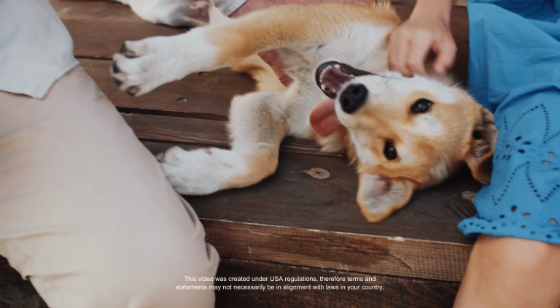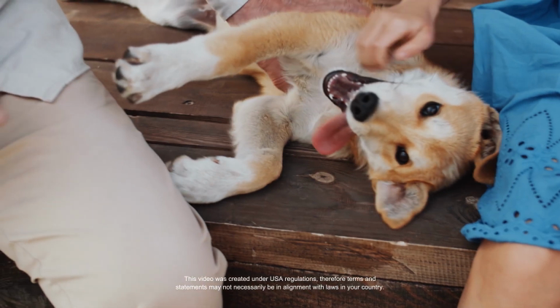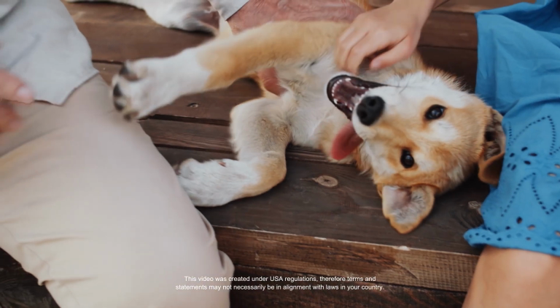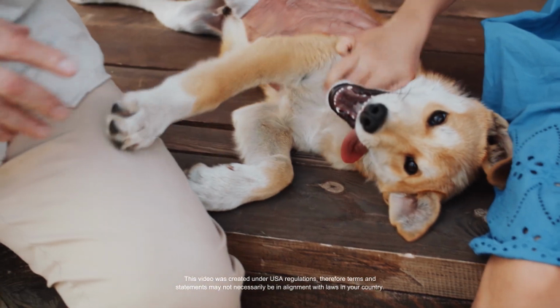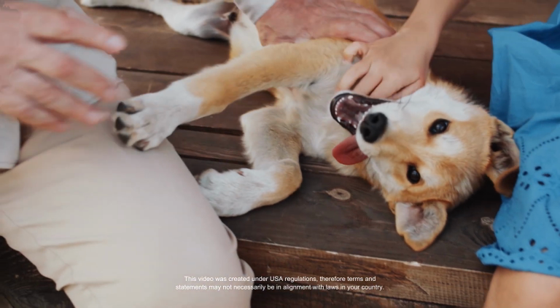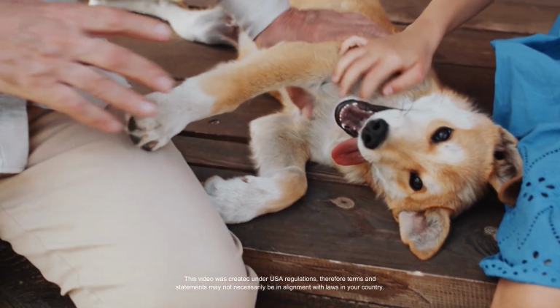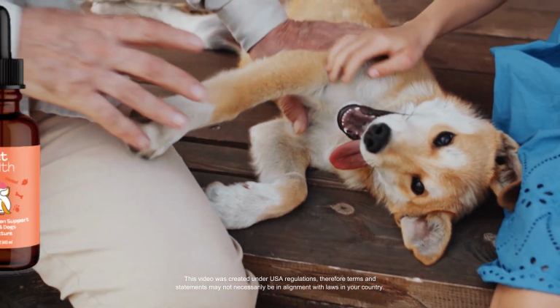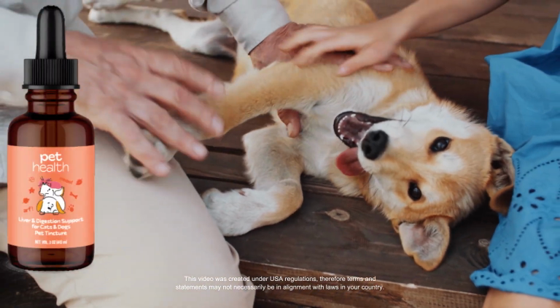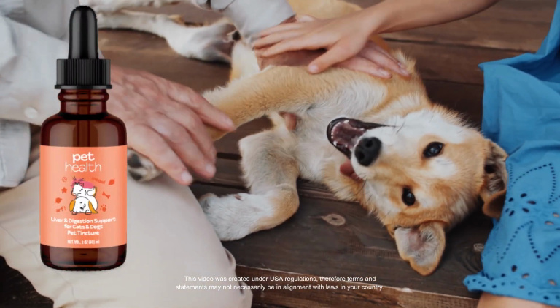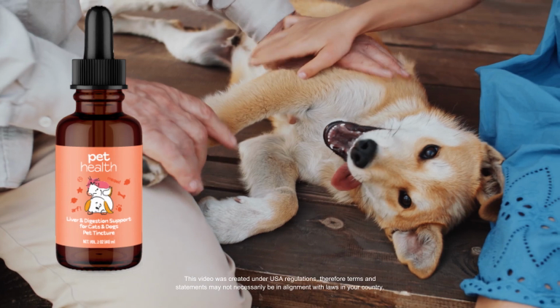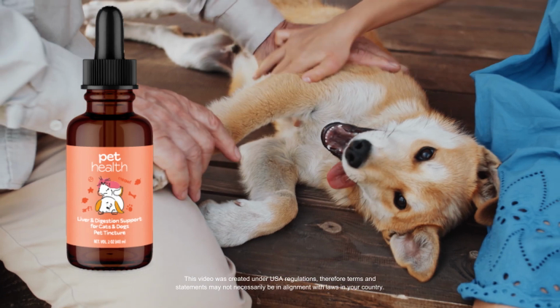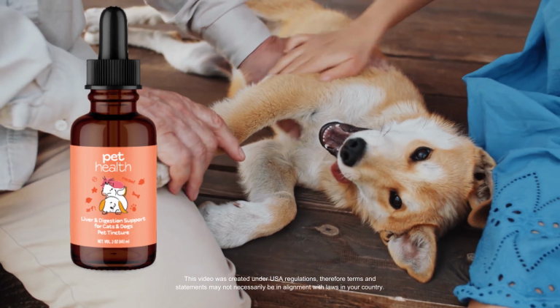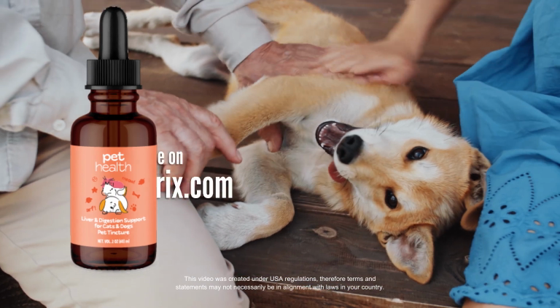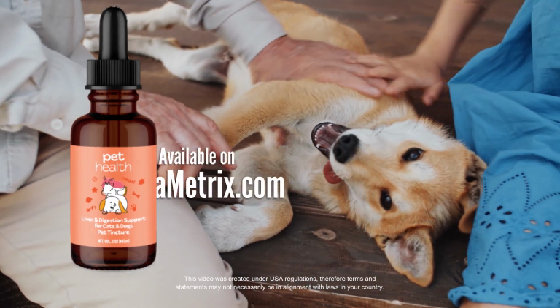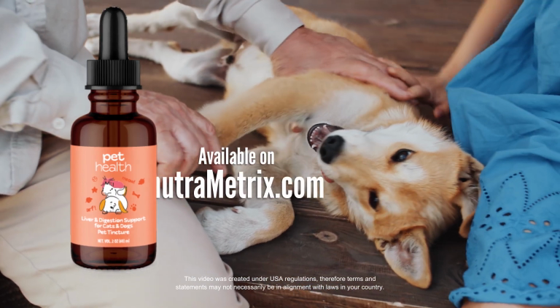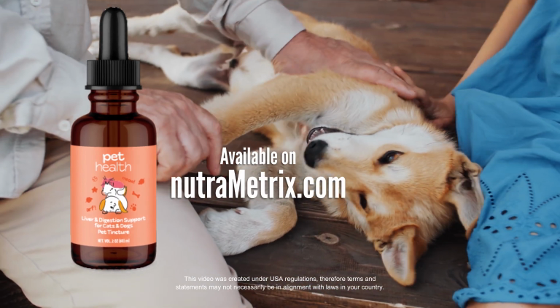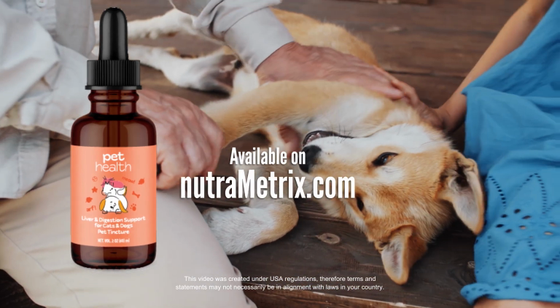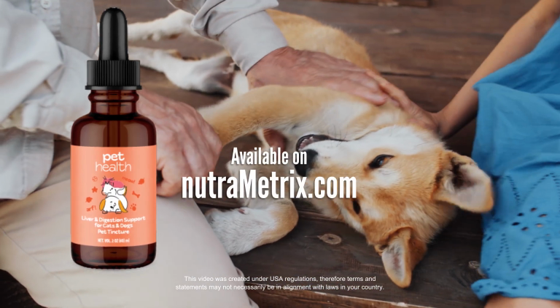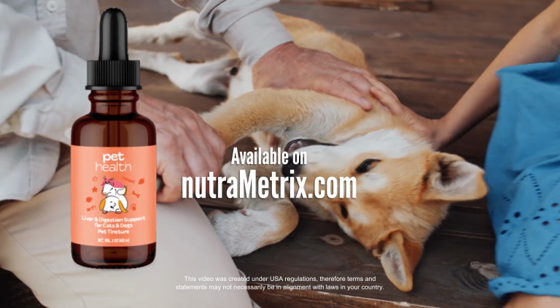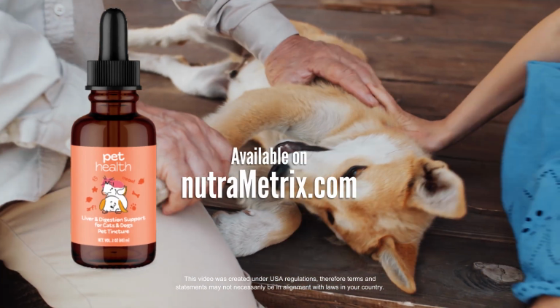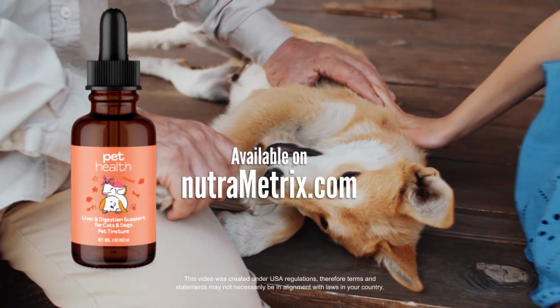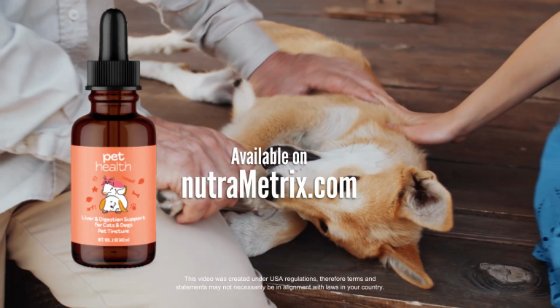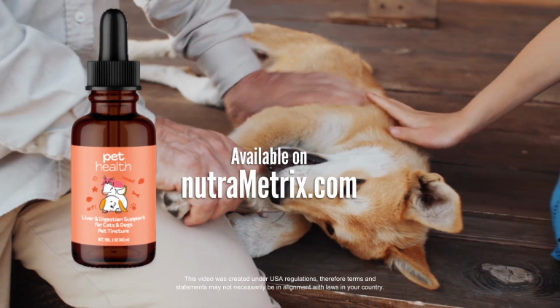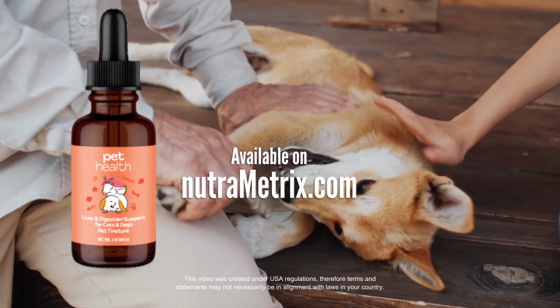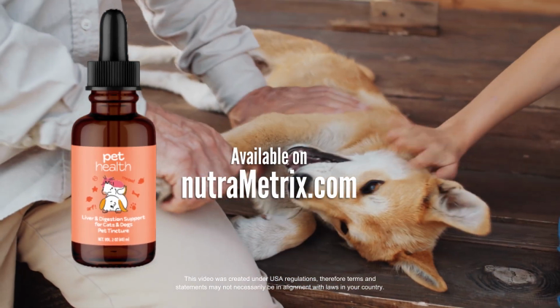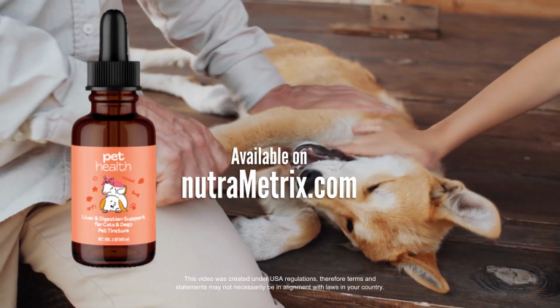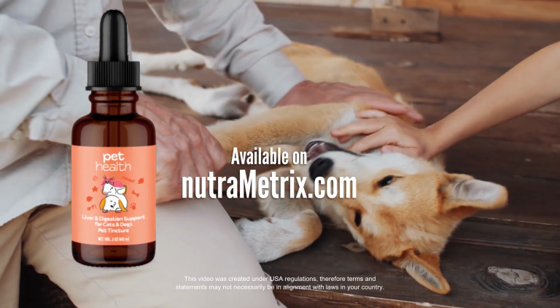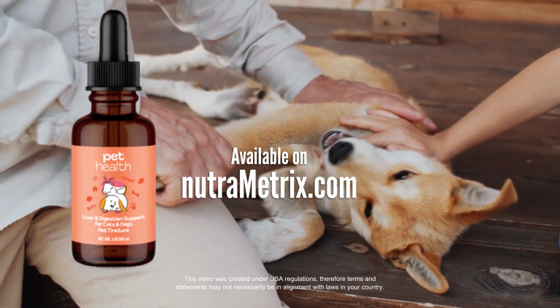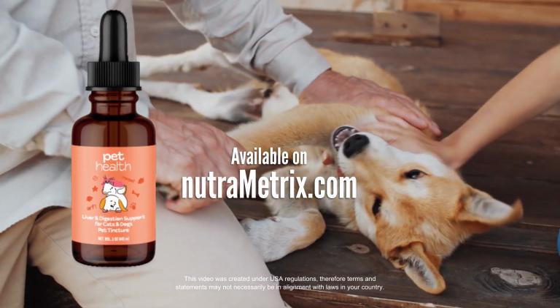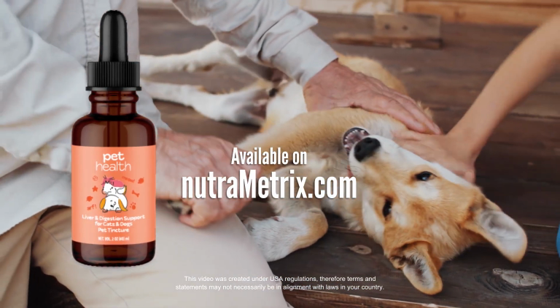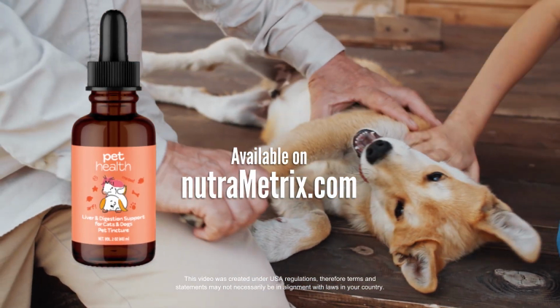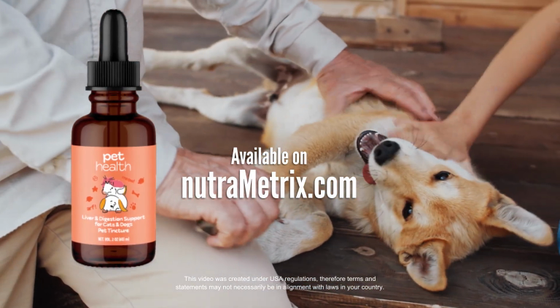Help keep those tails wagging with Pet Health Liver and Digestion Support for cats and dogs.